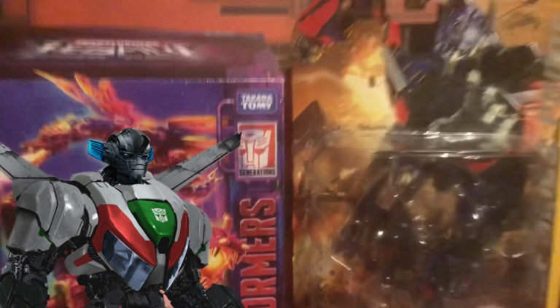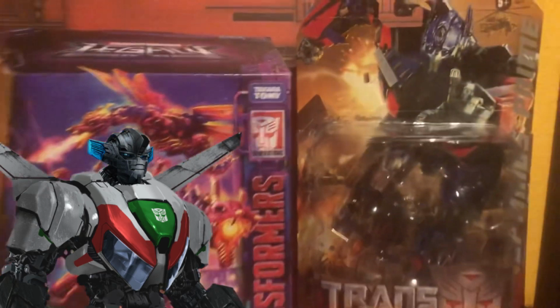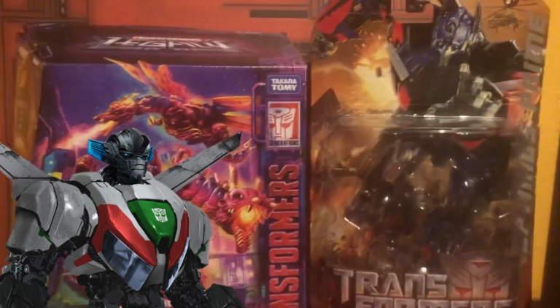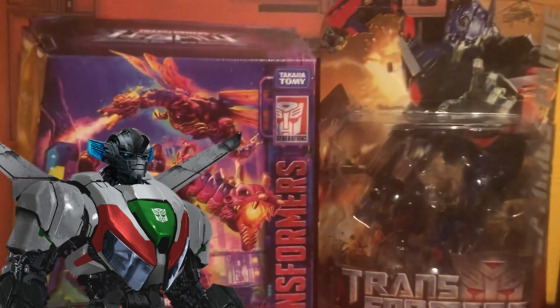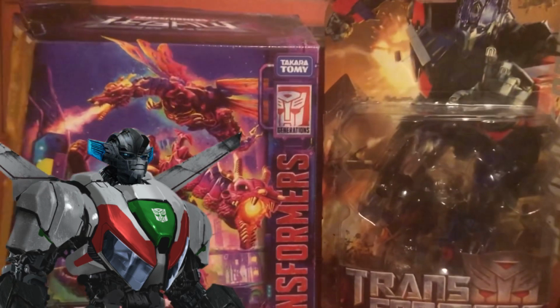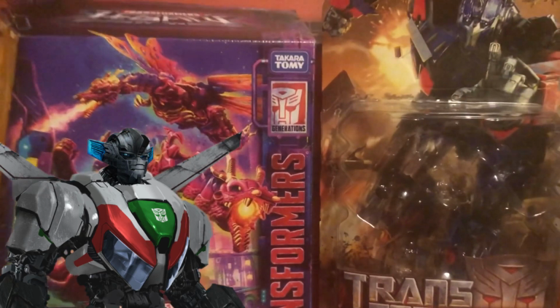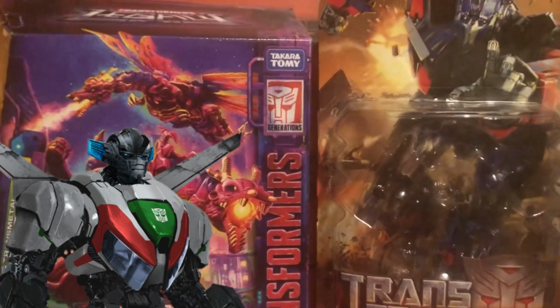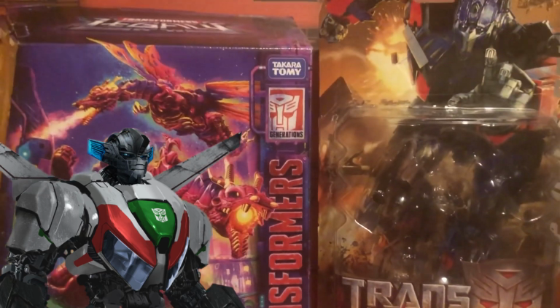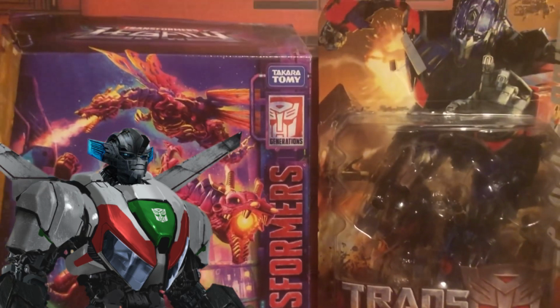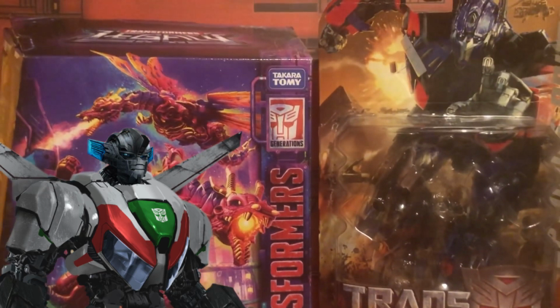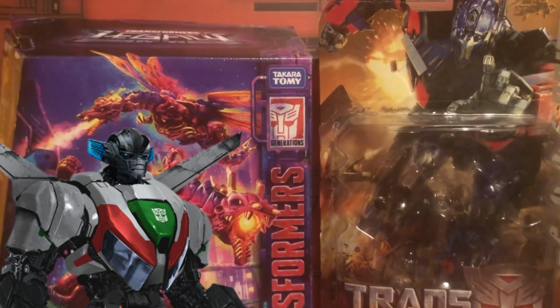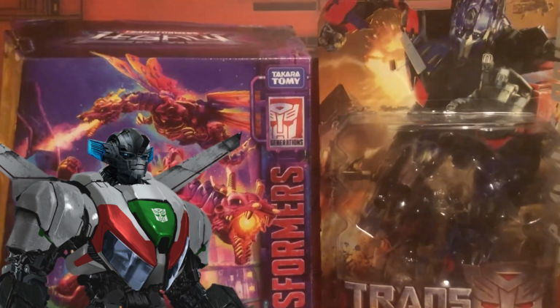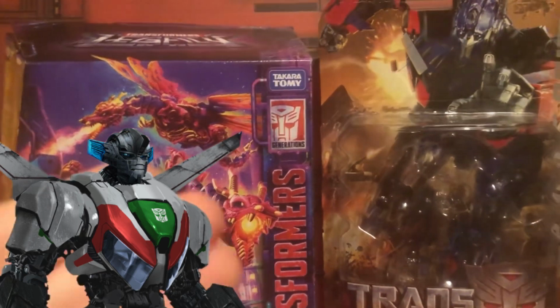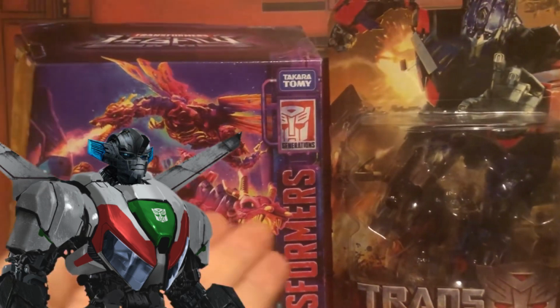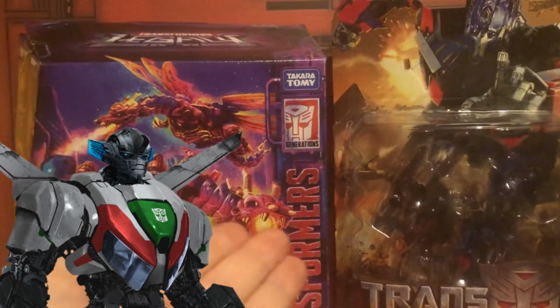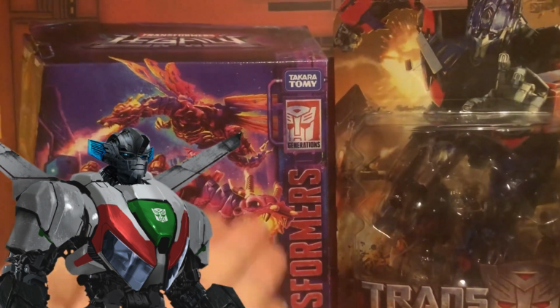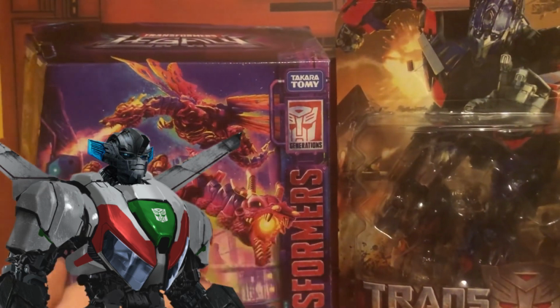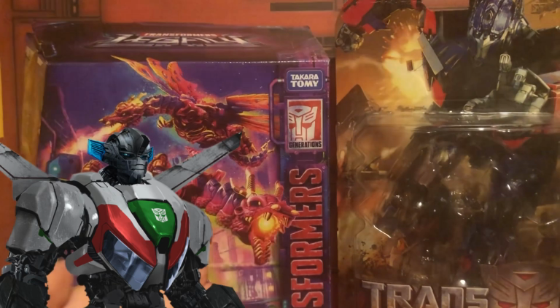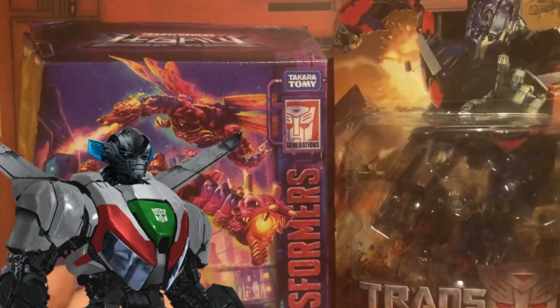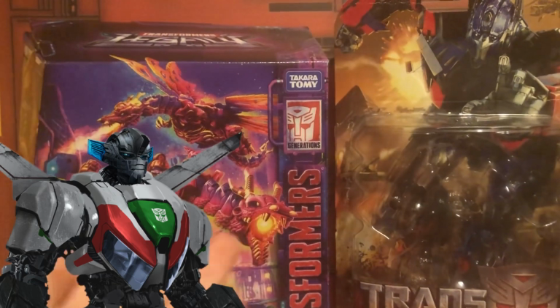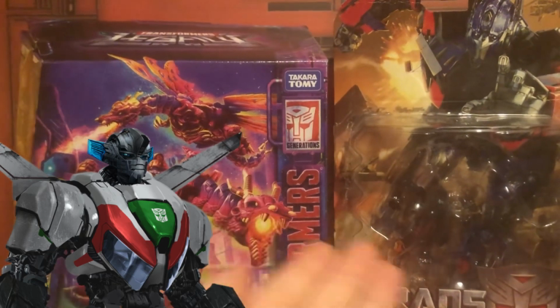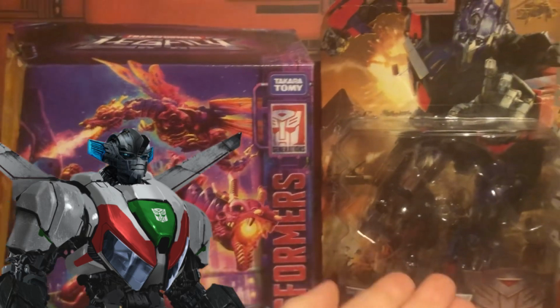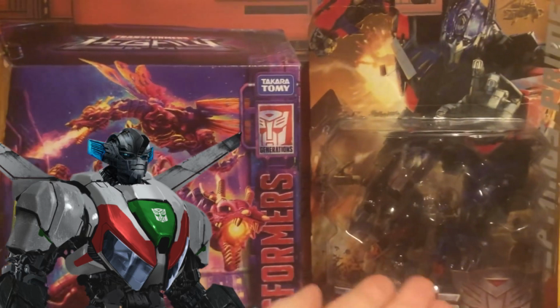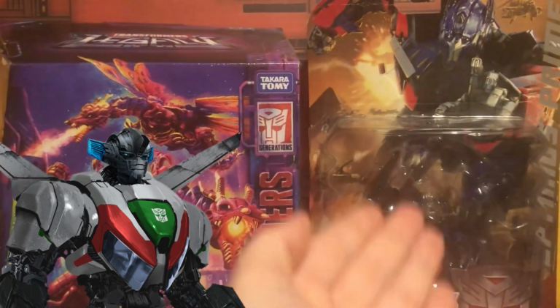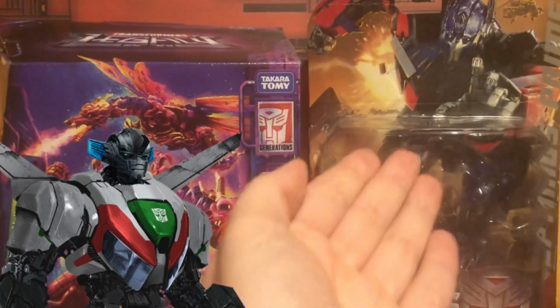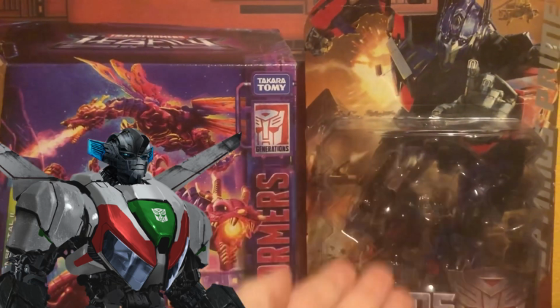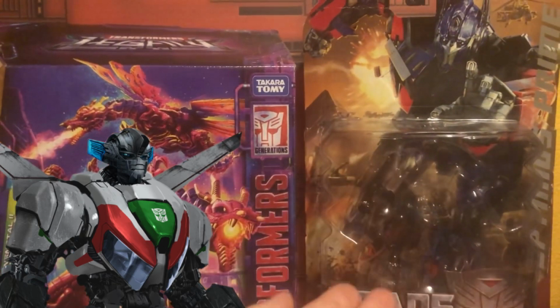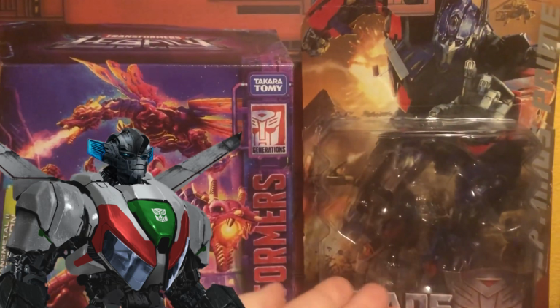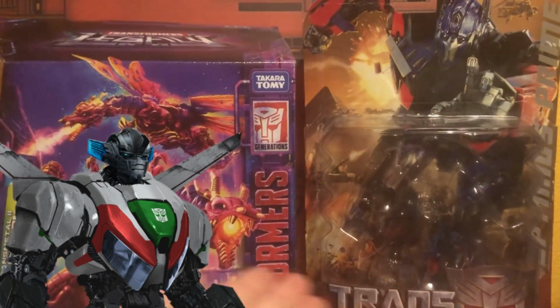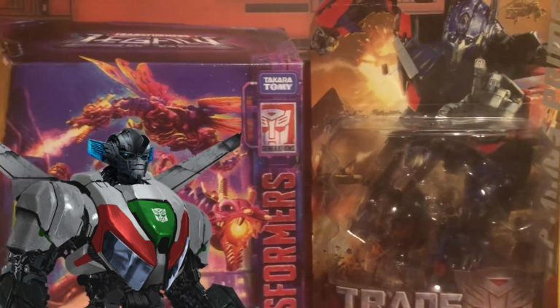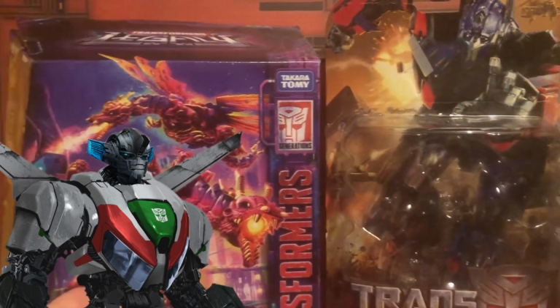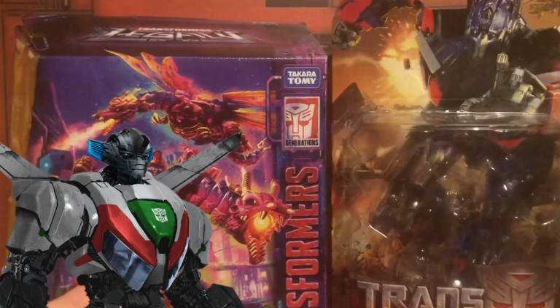This is the height of what deluxe scale boxes used to be. Here it is with a leader class box from today — talk about trimming the cardboard, am I right?